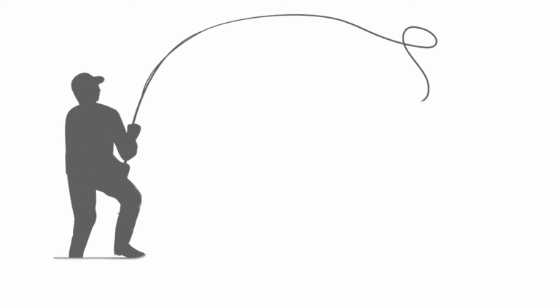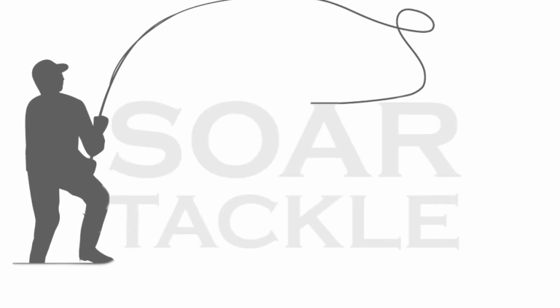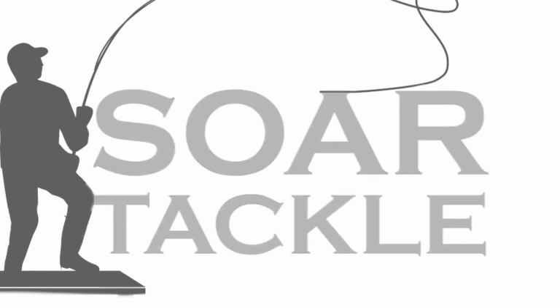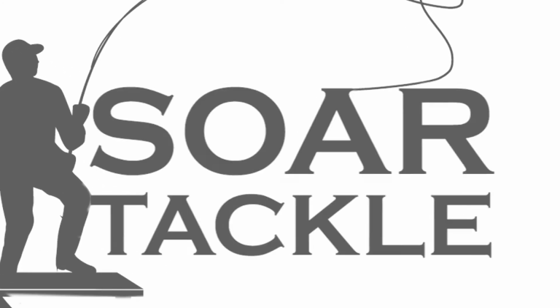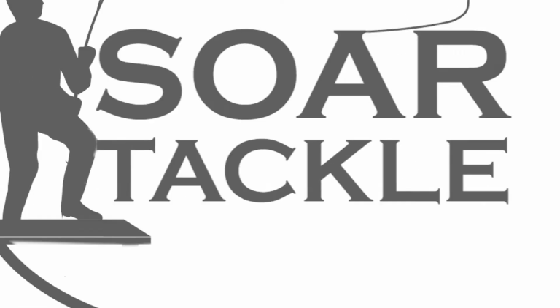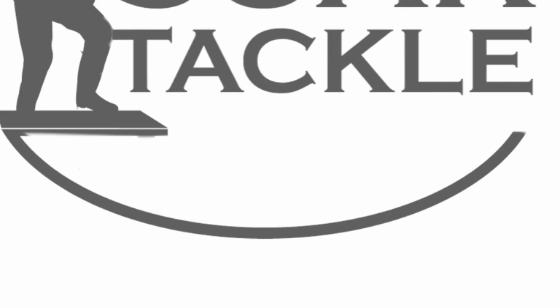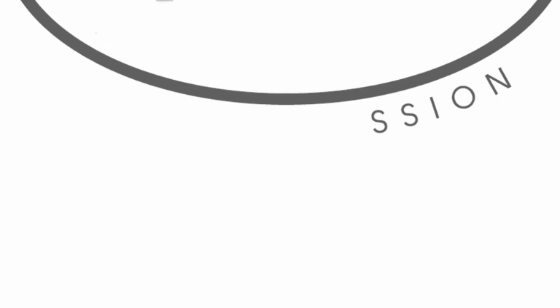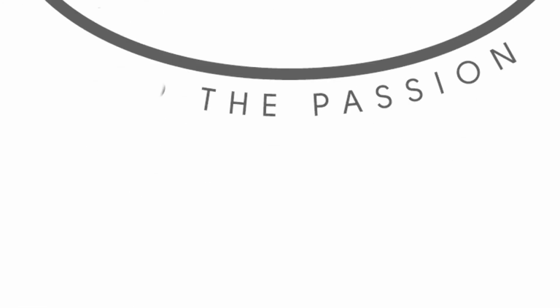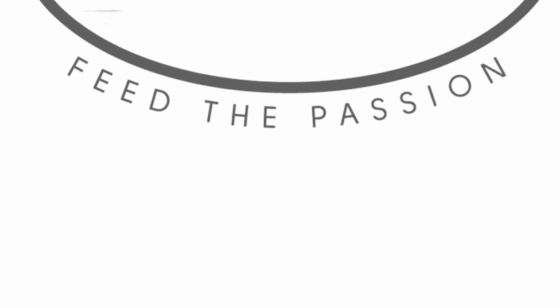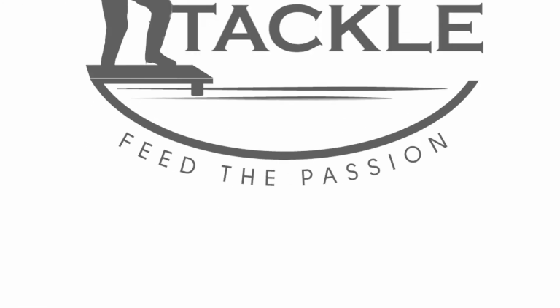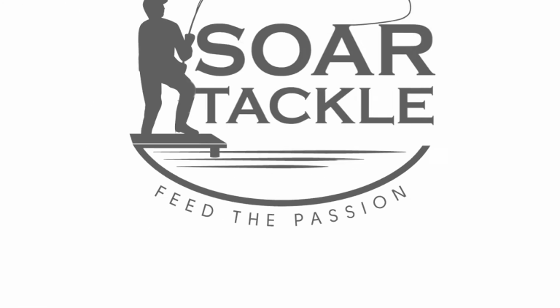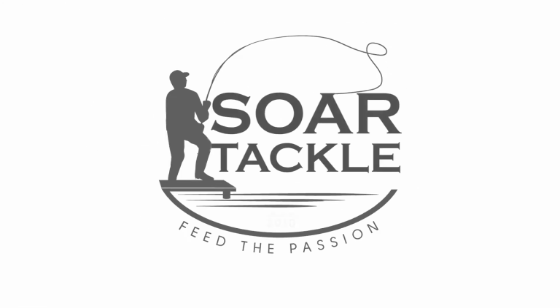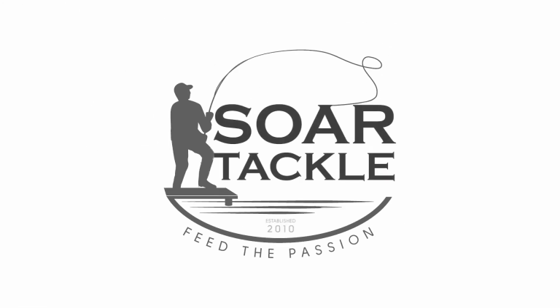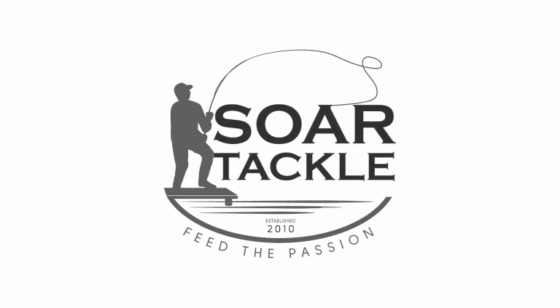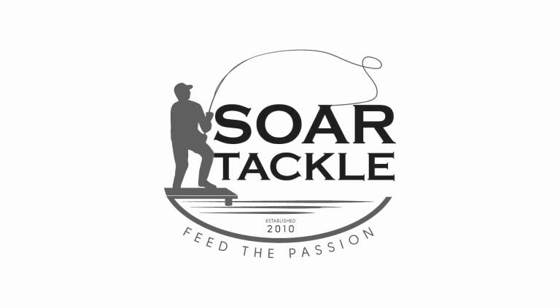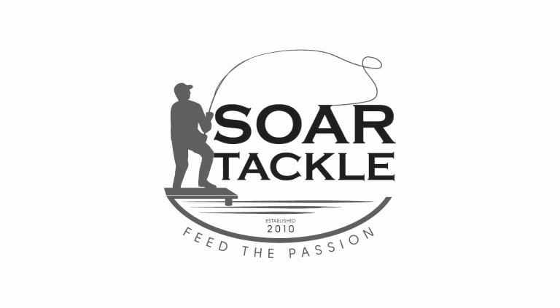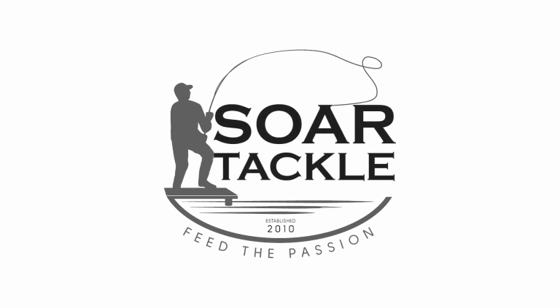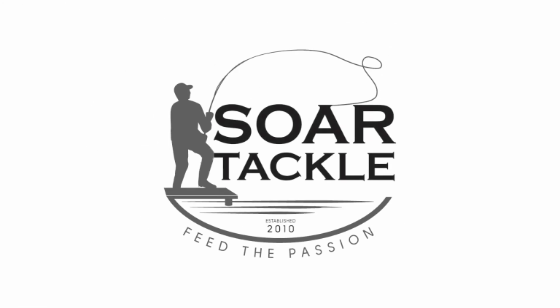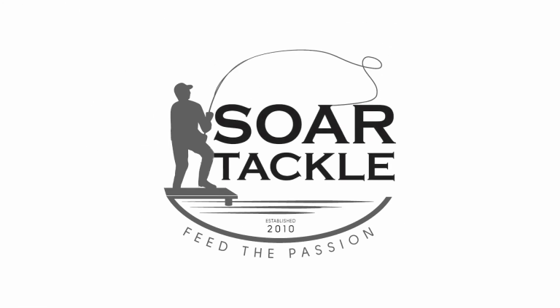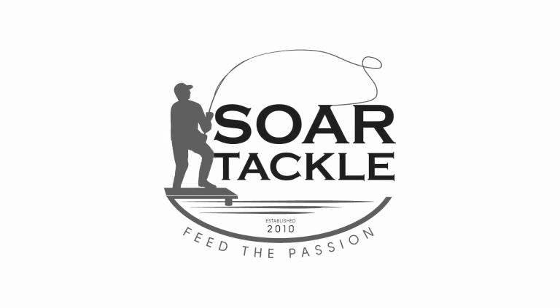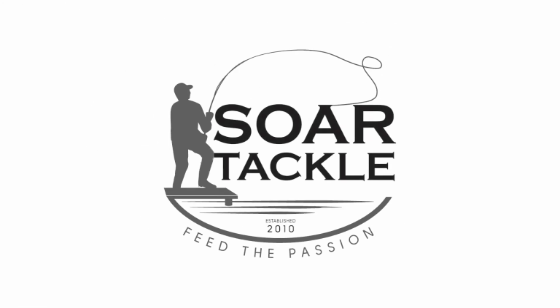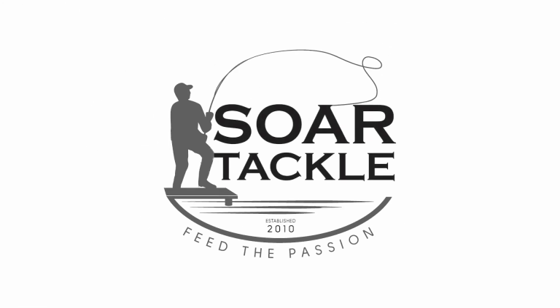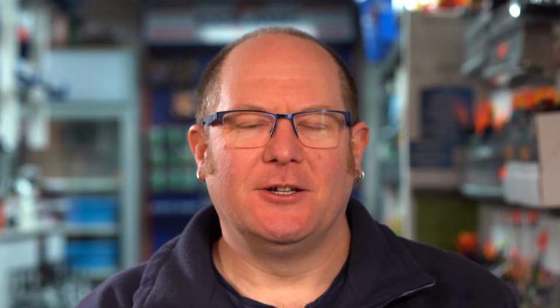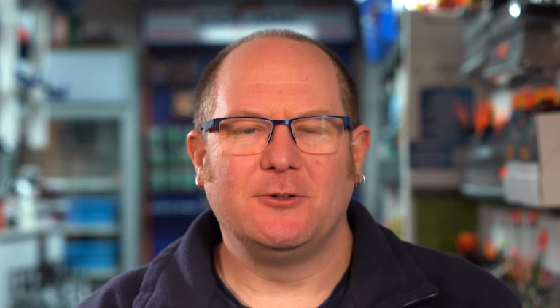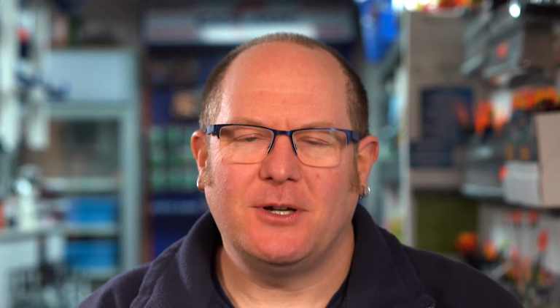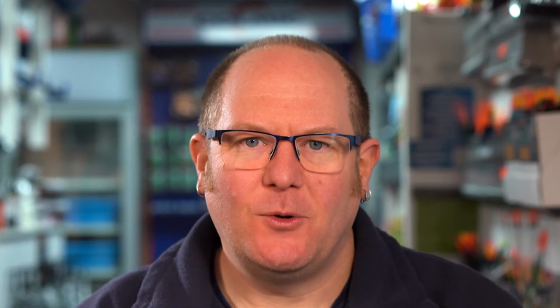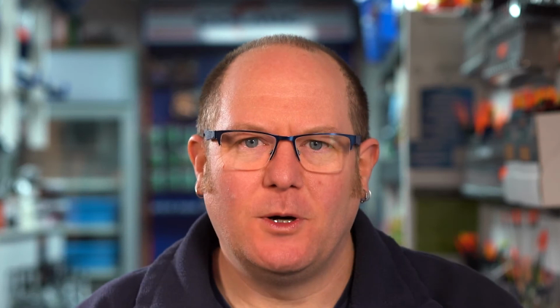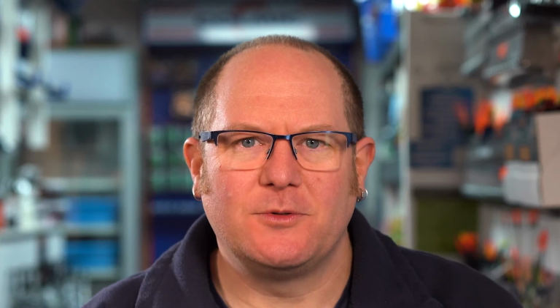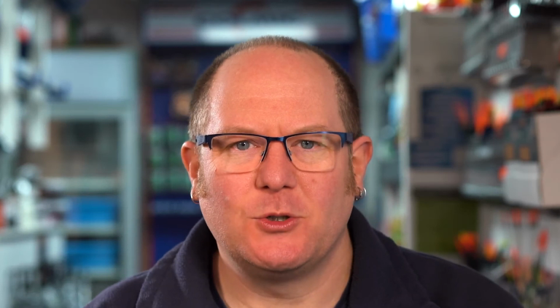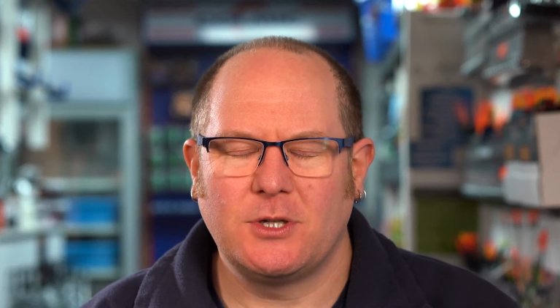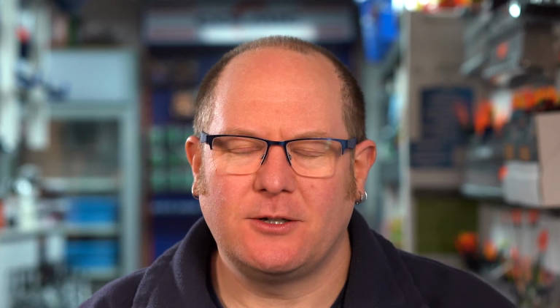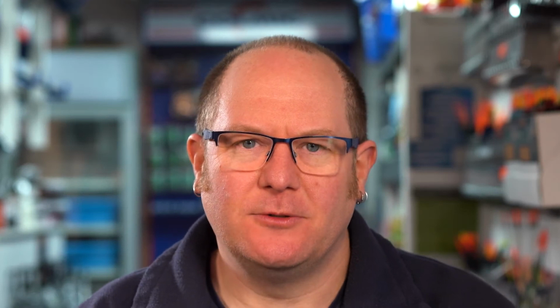Sore Tackle. Feed the passion. Hello, welcome to Sore Tackle.